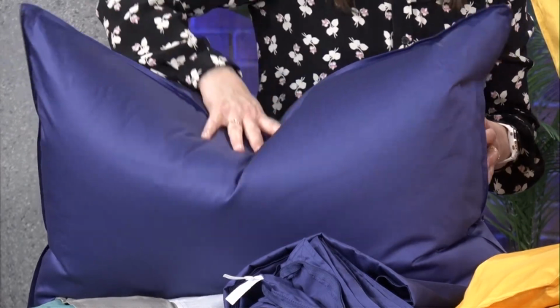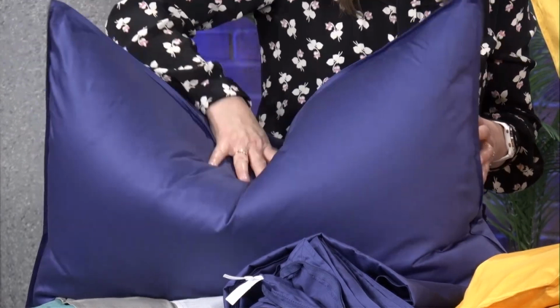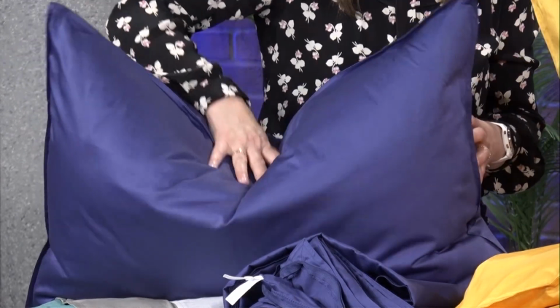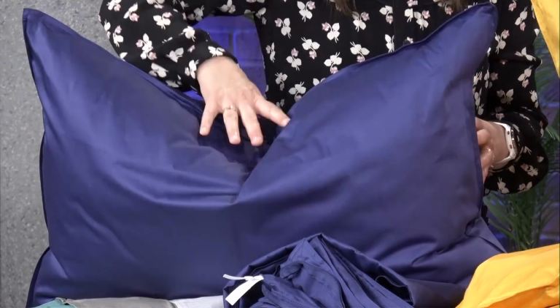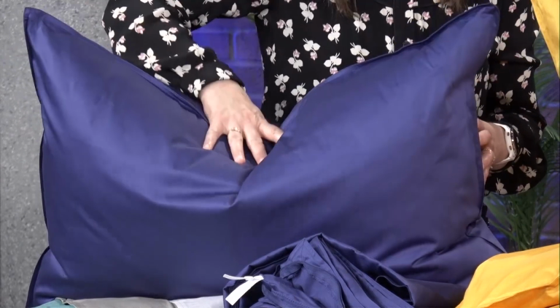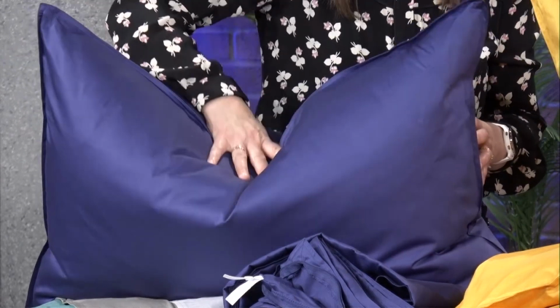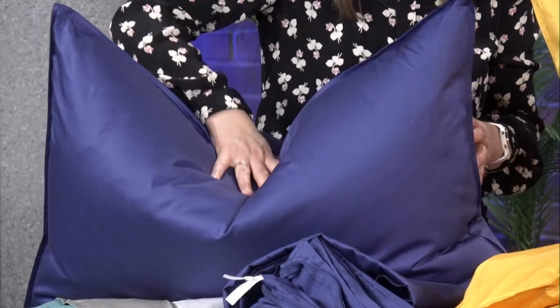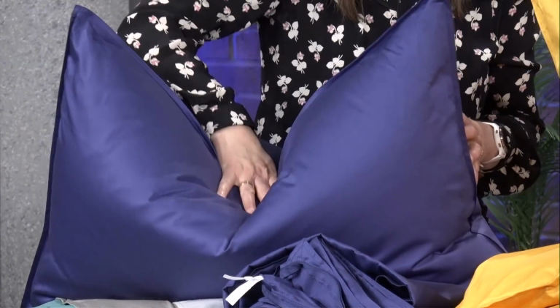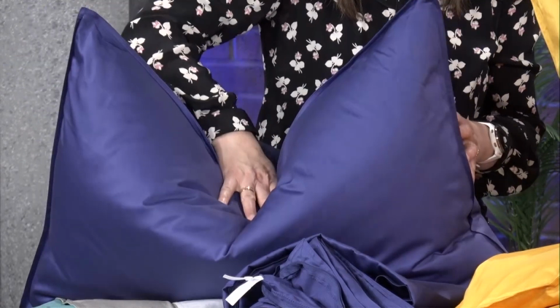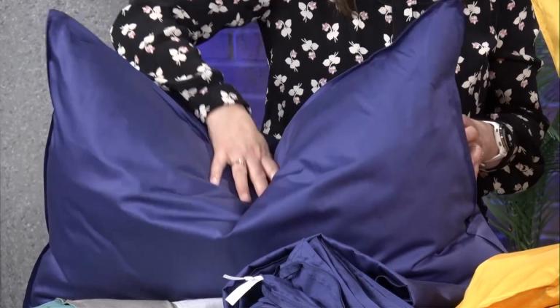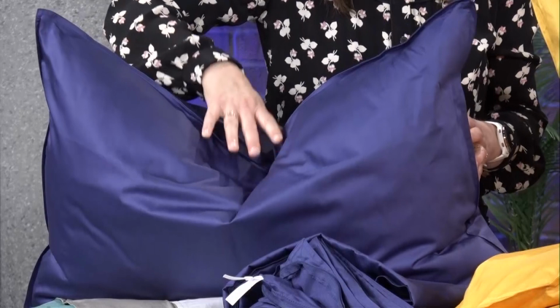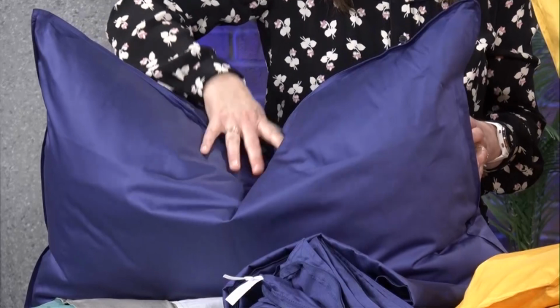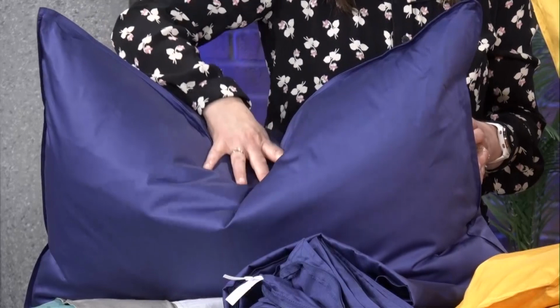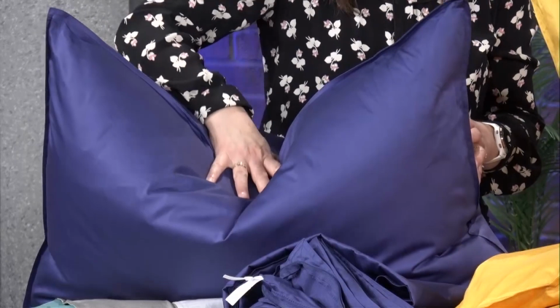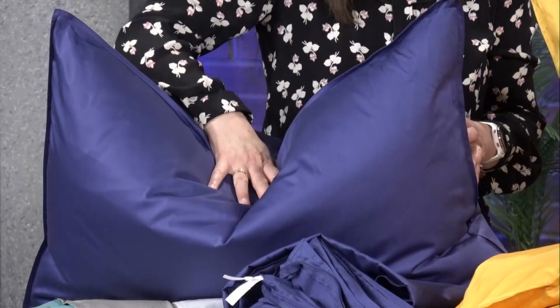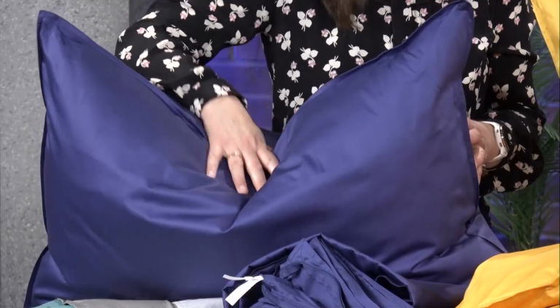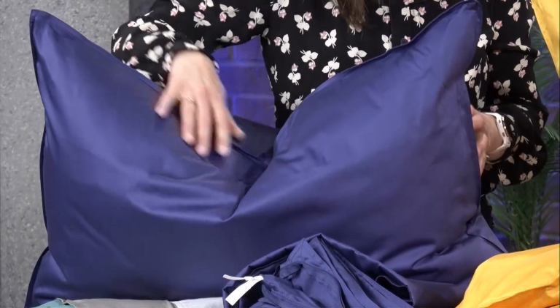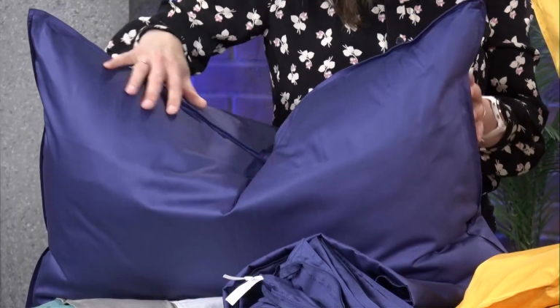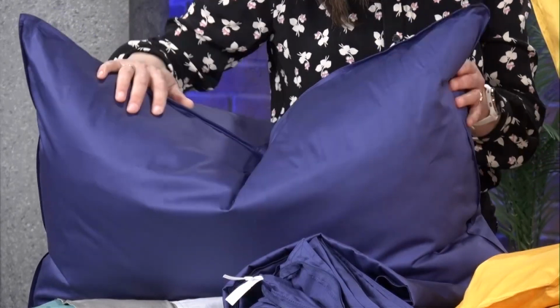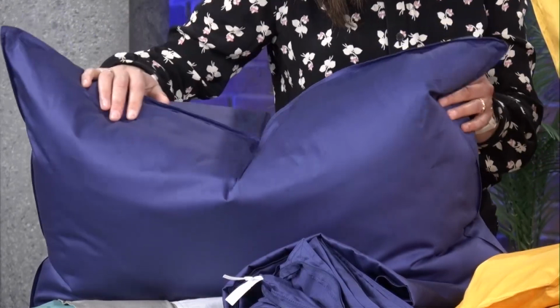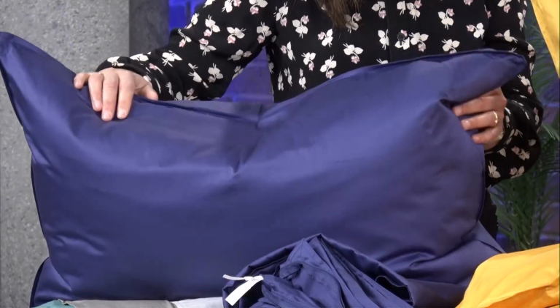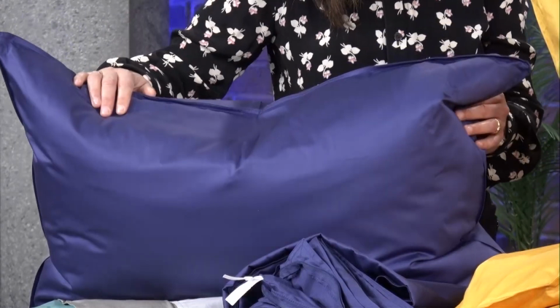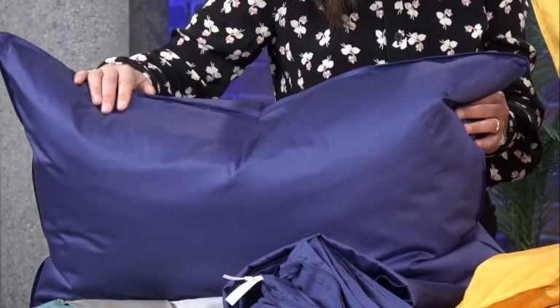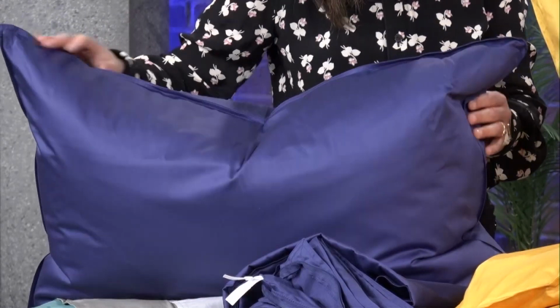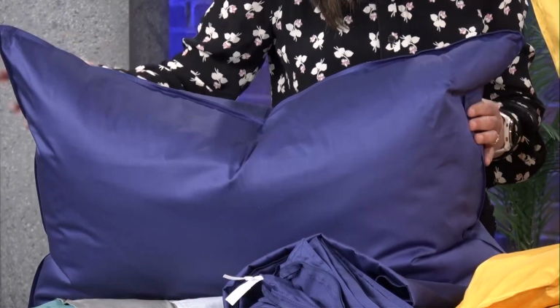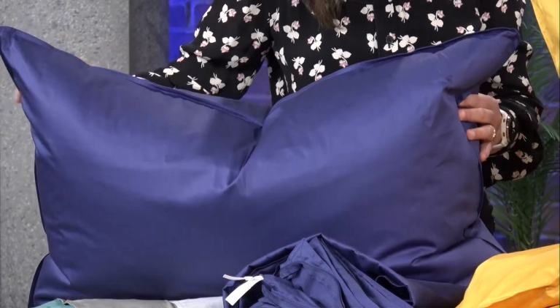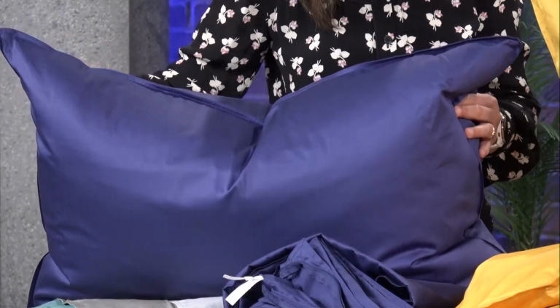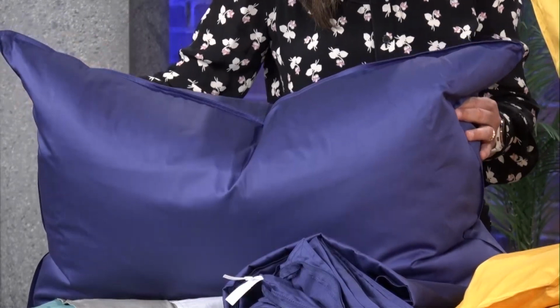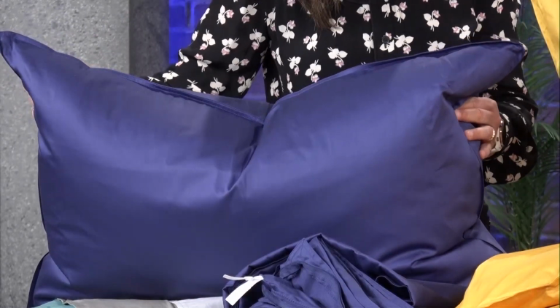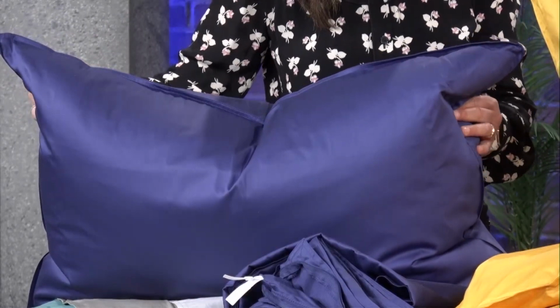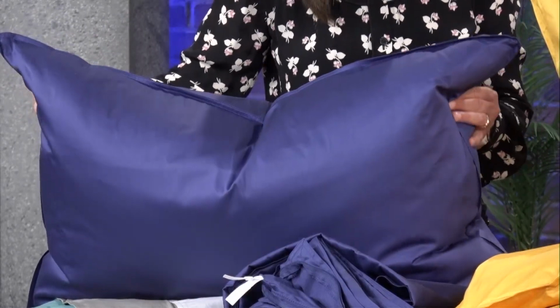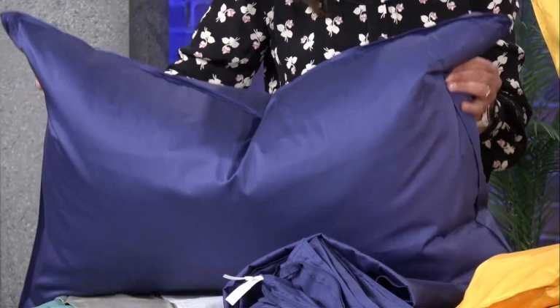At 44 ounces, that's going to give you the most weight and the most firmness. It's great for side sleepers.